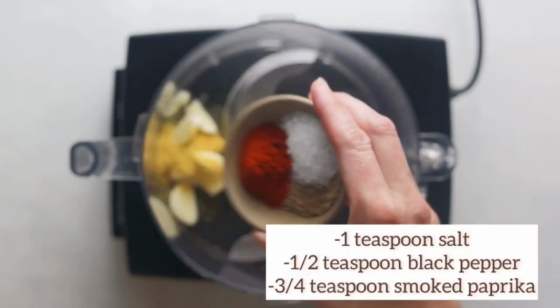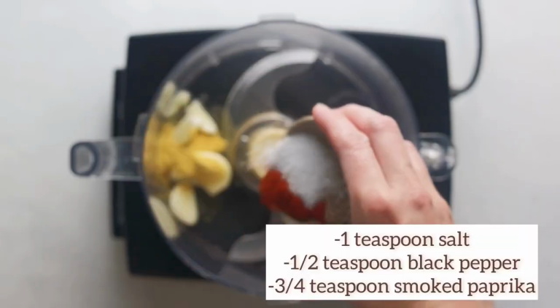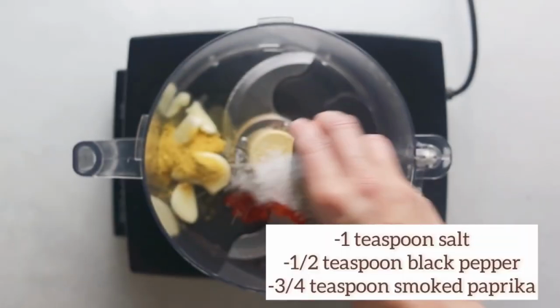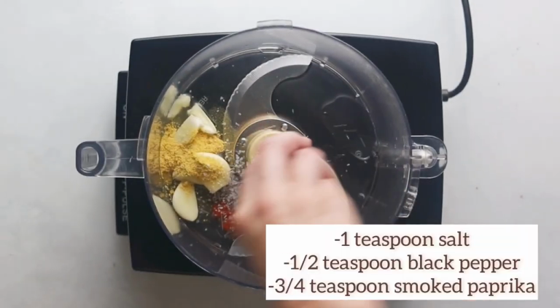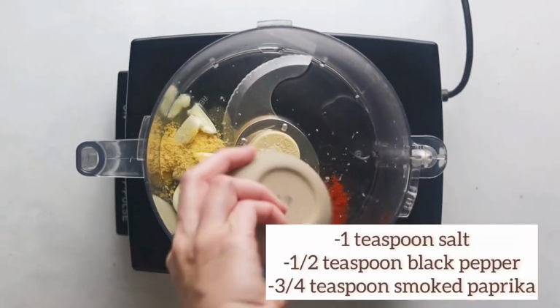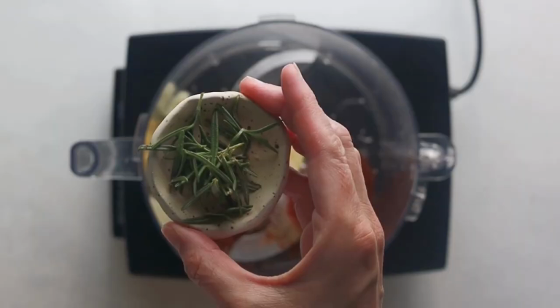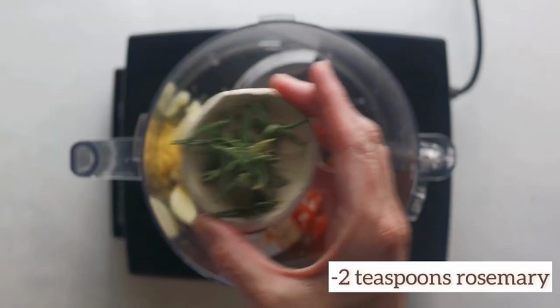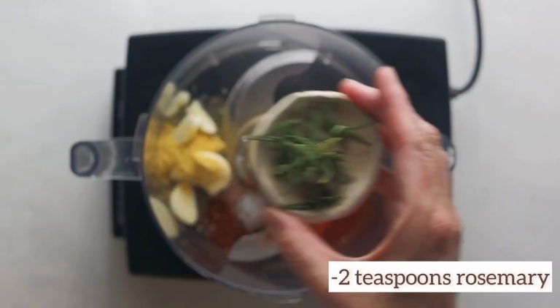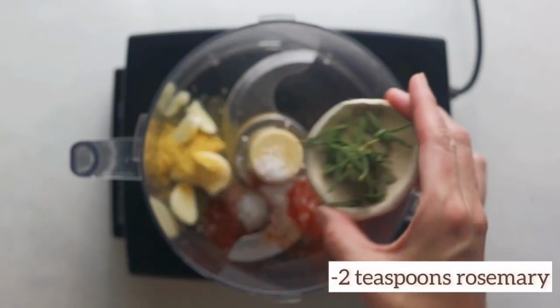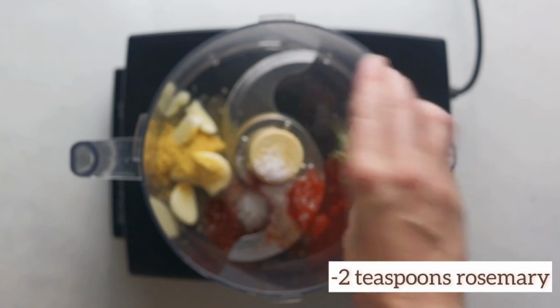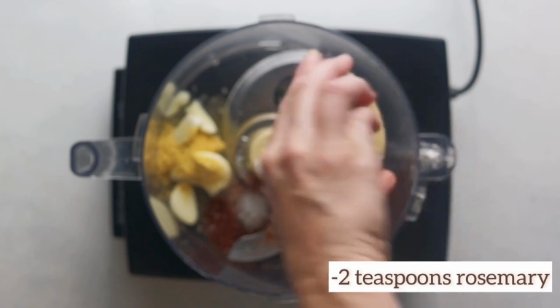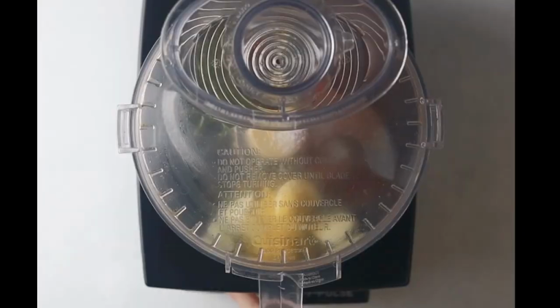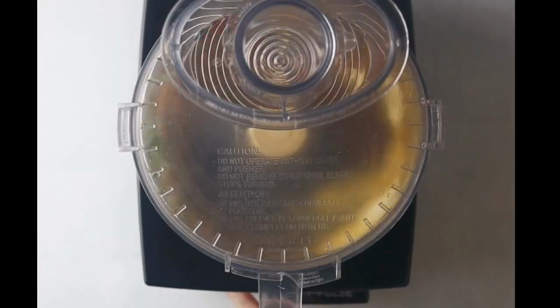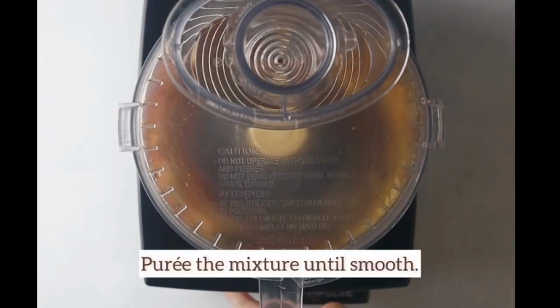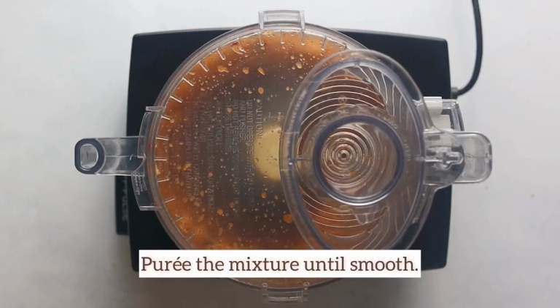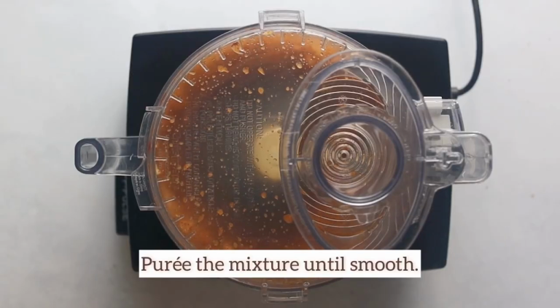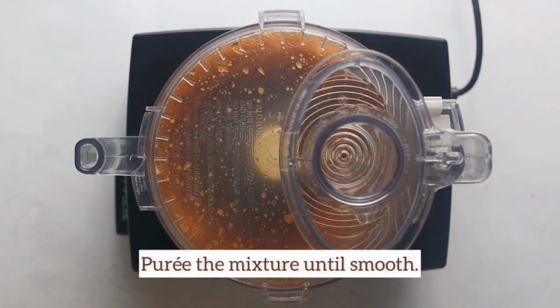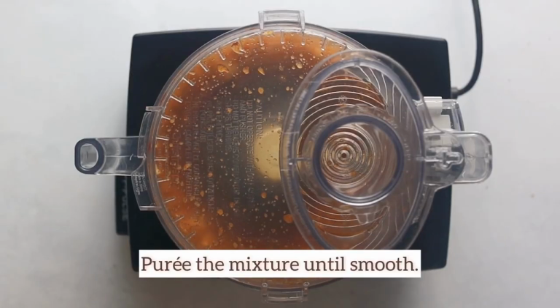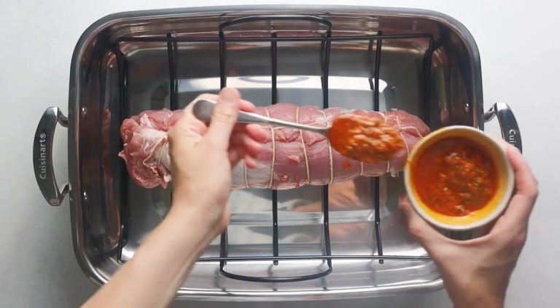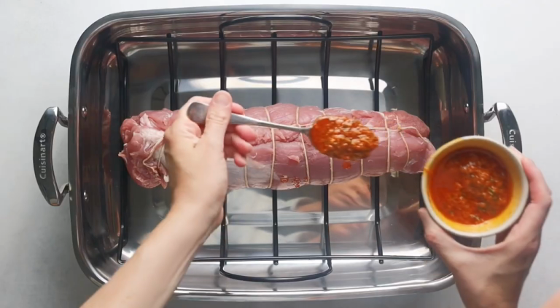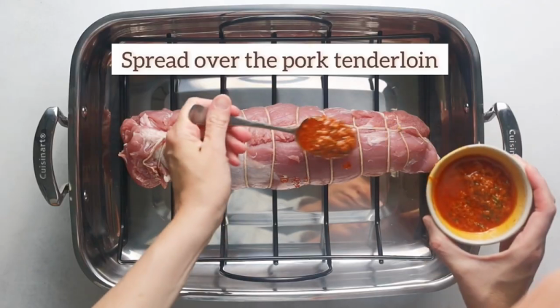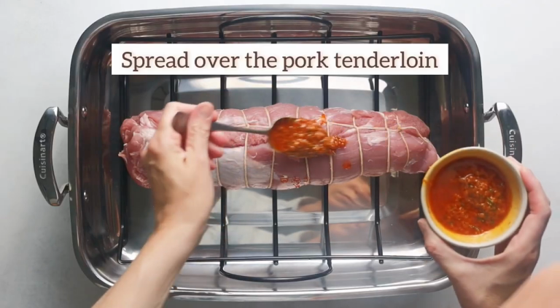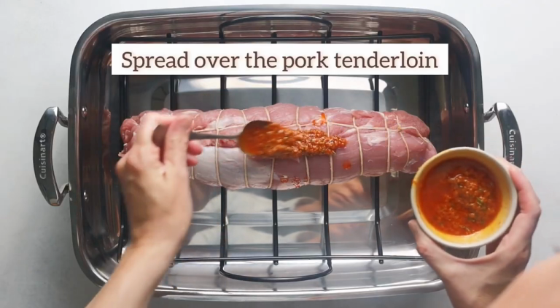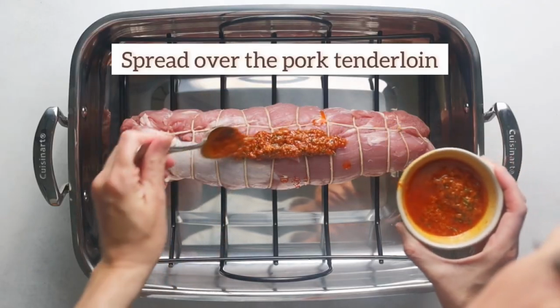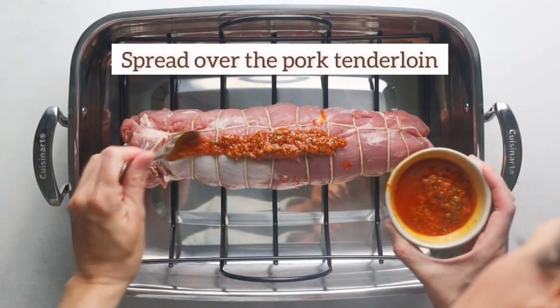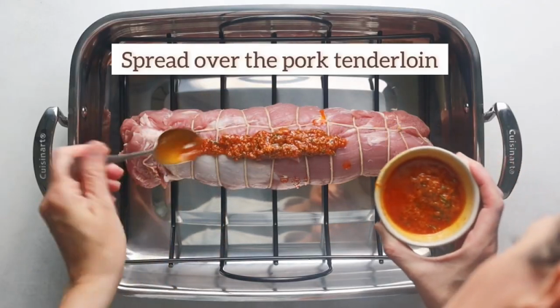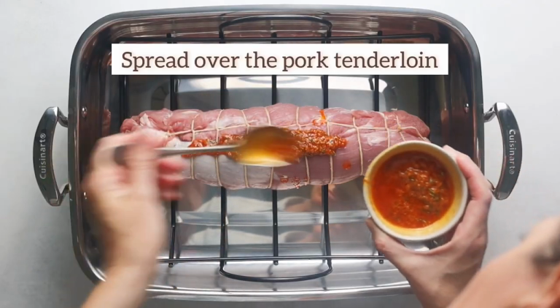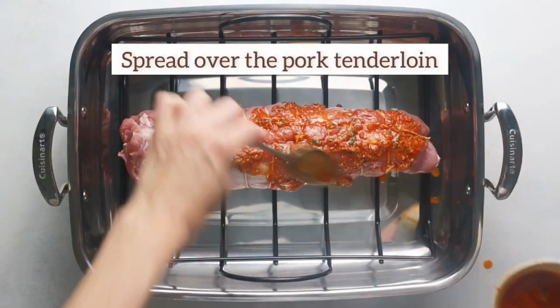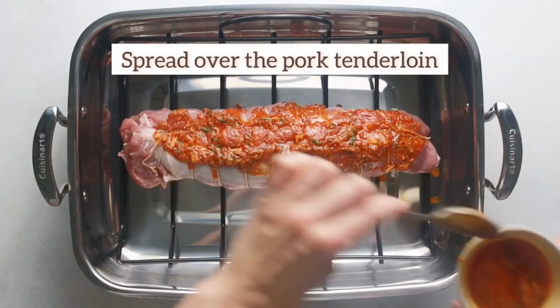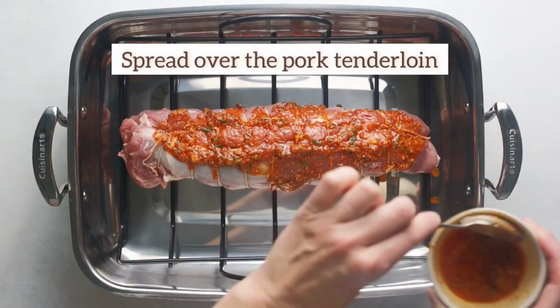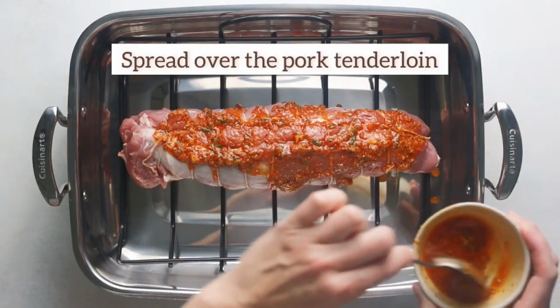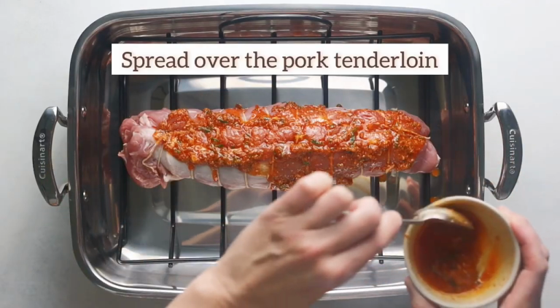Fifth, place the square flat sides together, fold the tail, and tie them together with a butcher string.